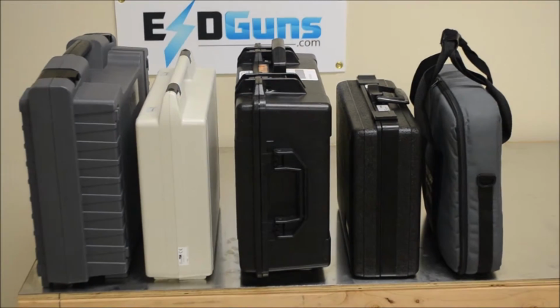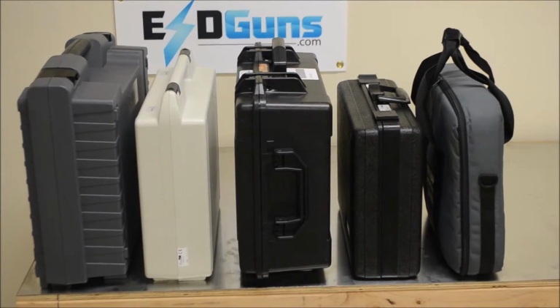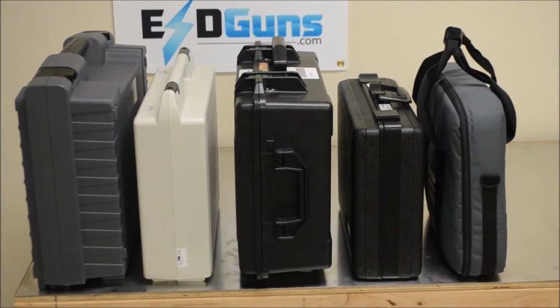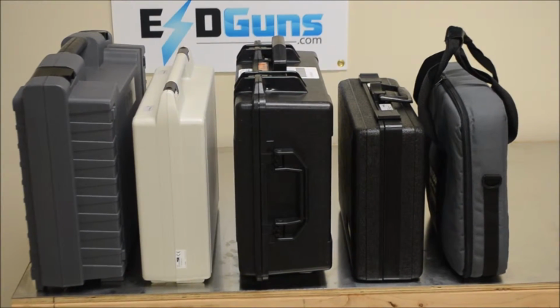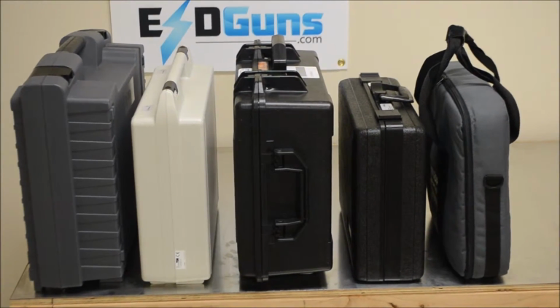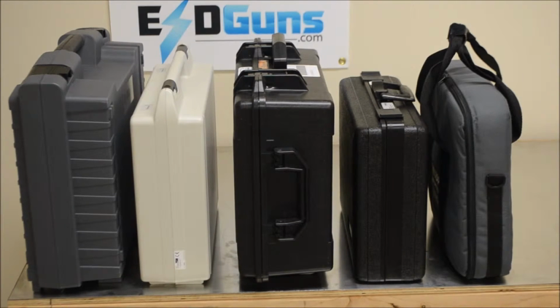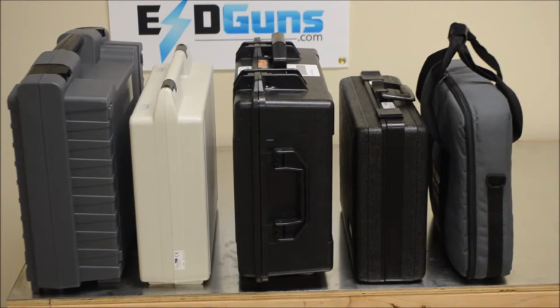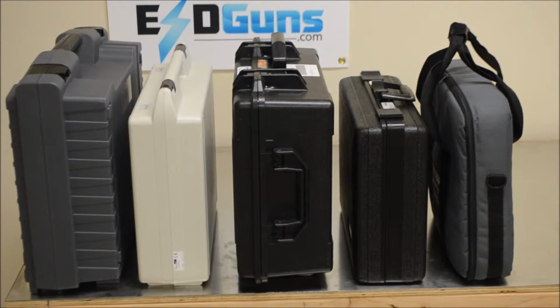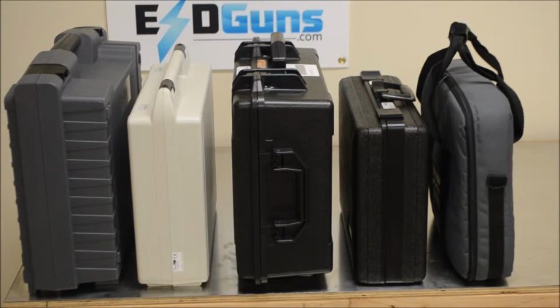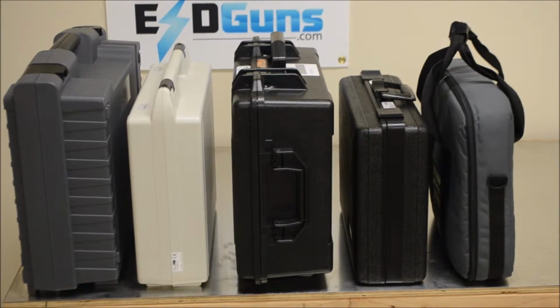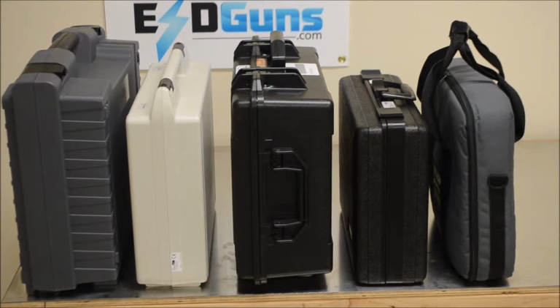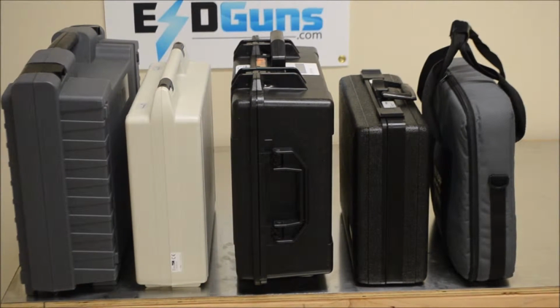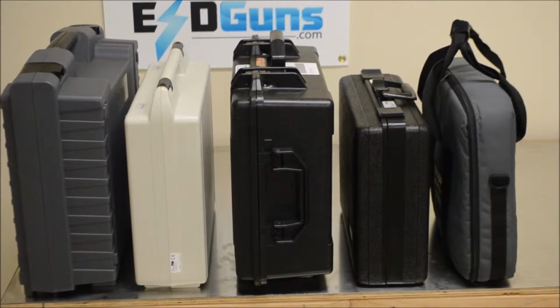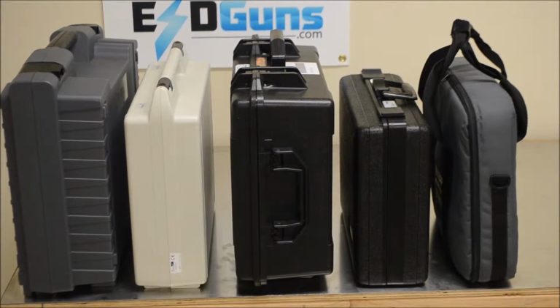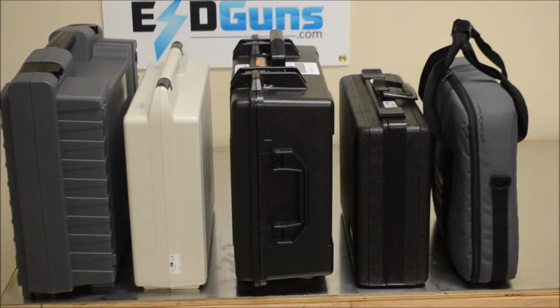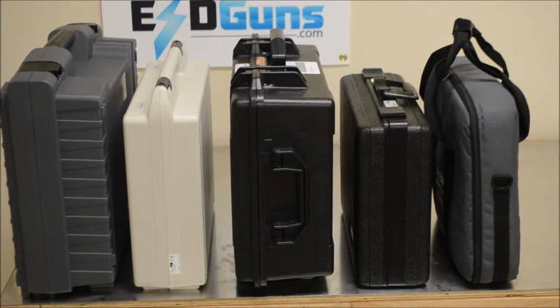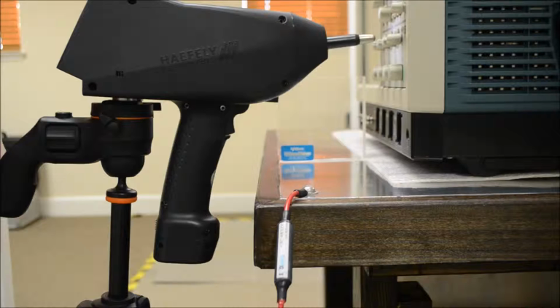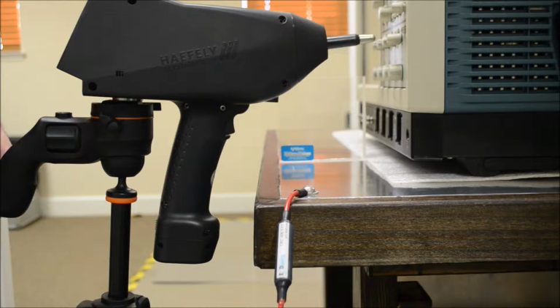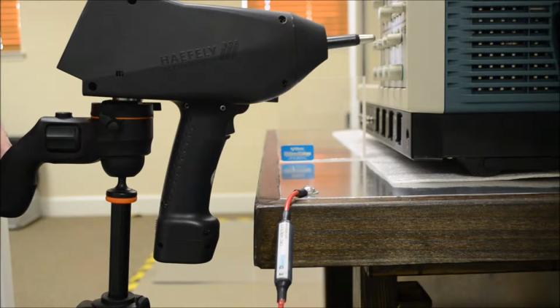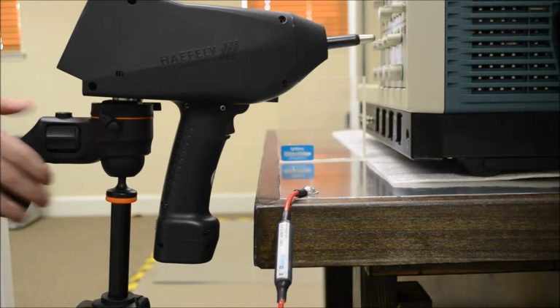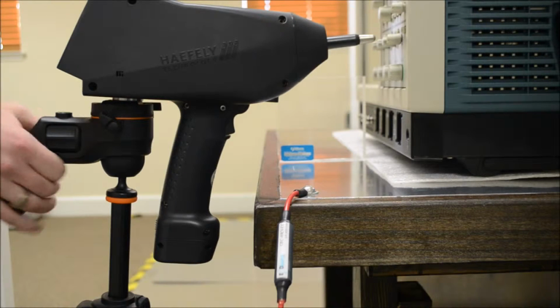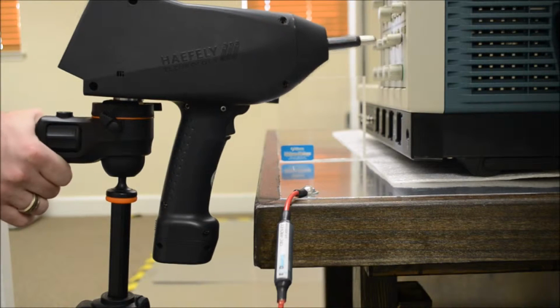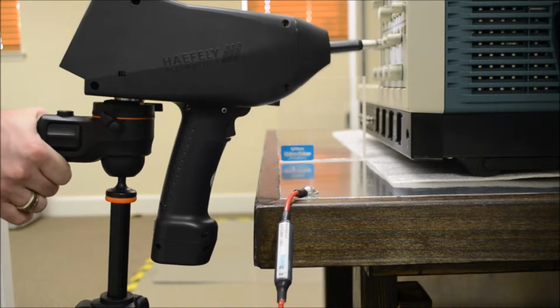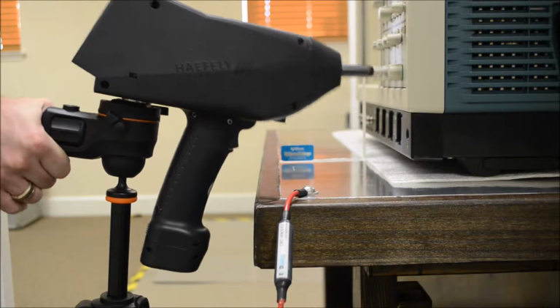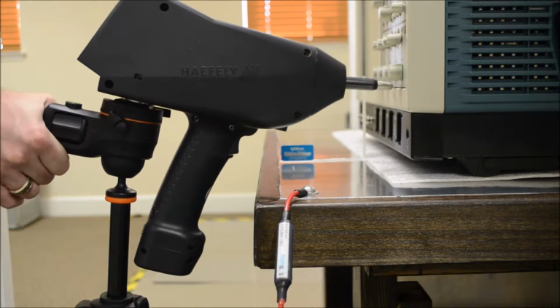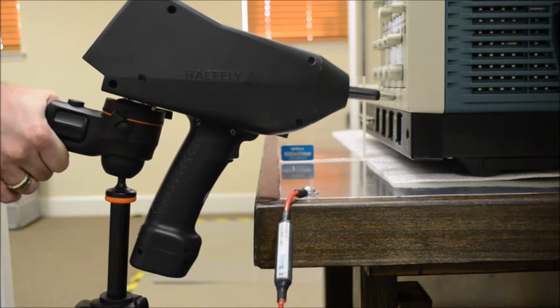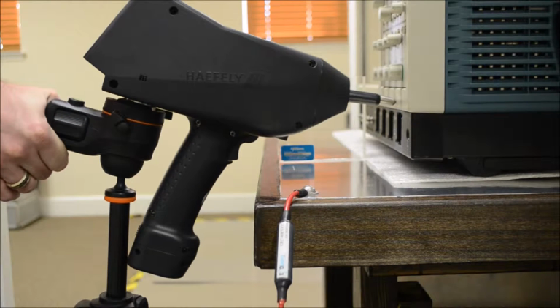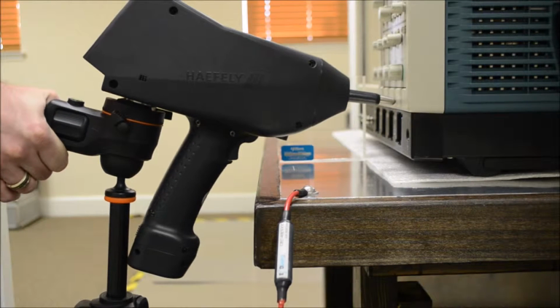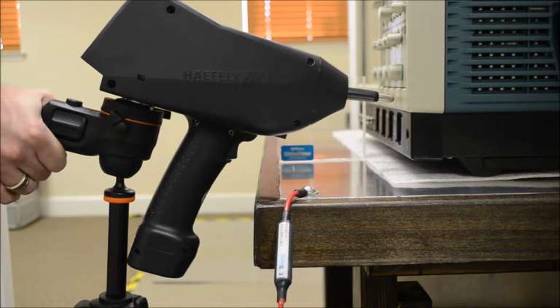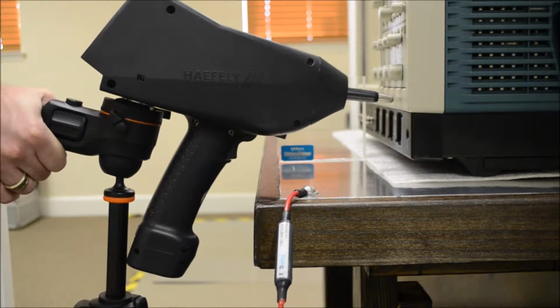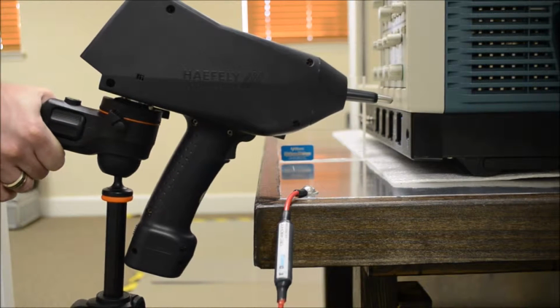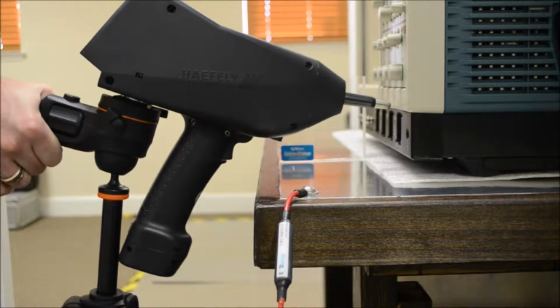We'll cover accessories, physical characteristics, and mobility around the ESD test table.